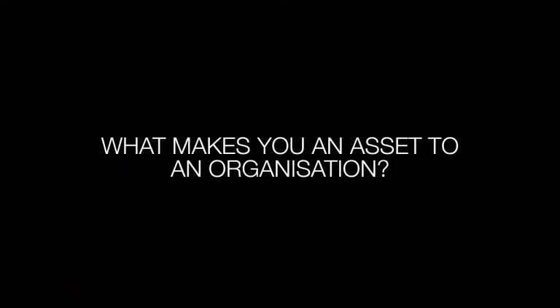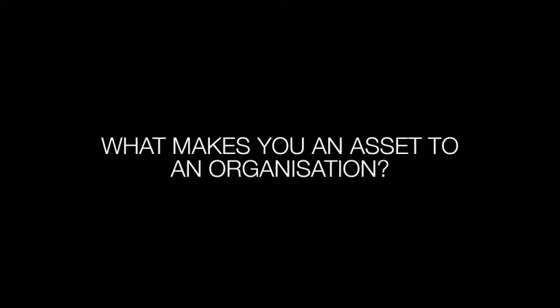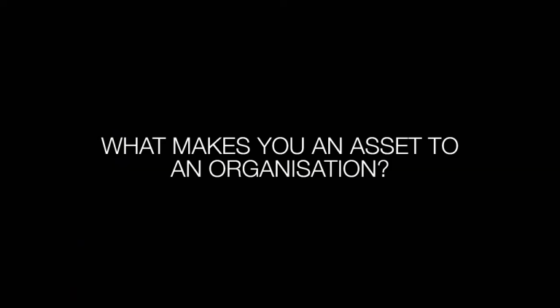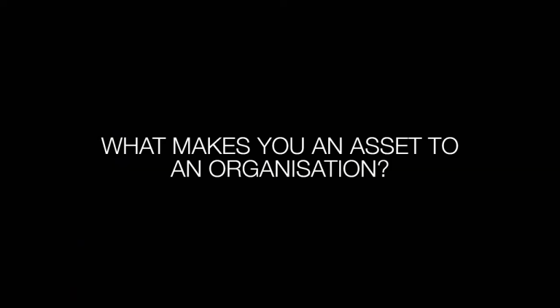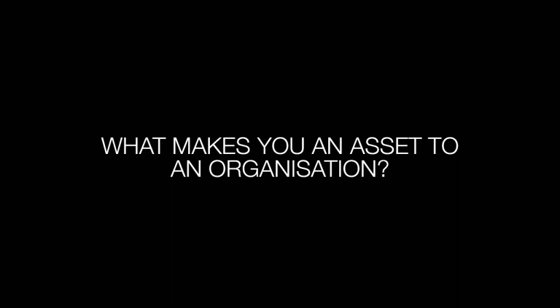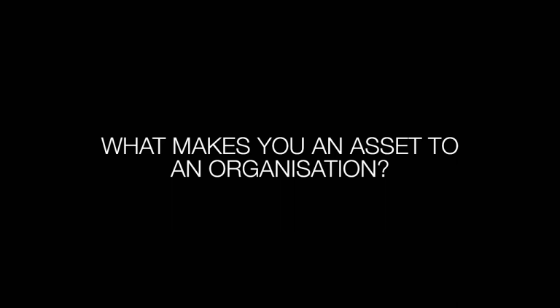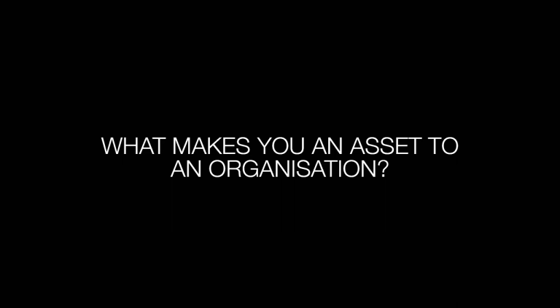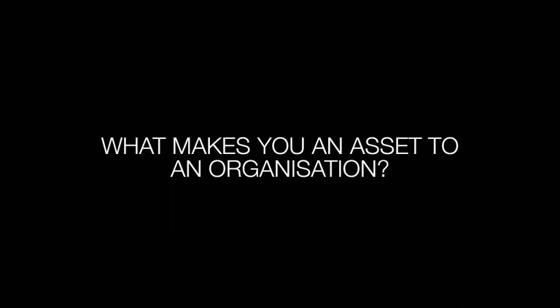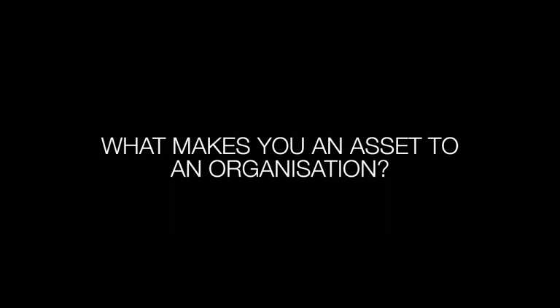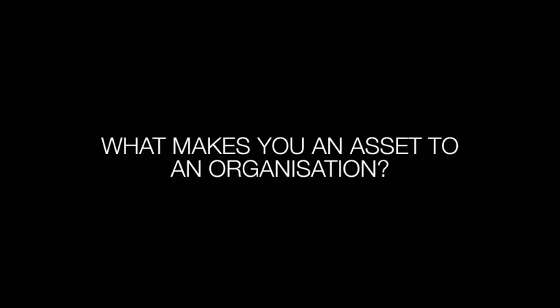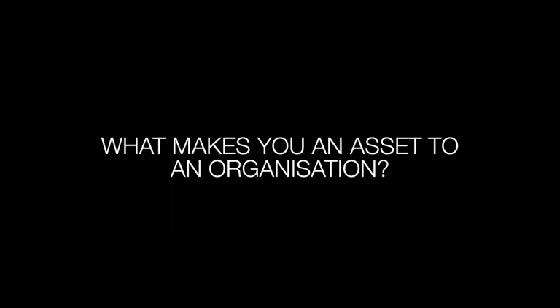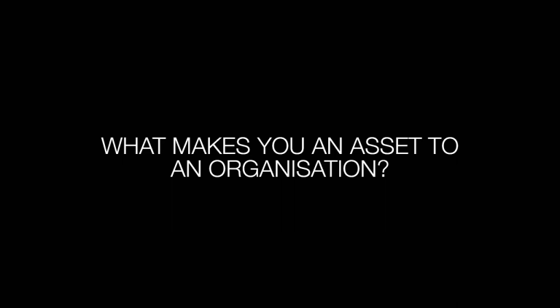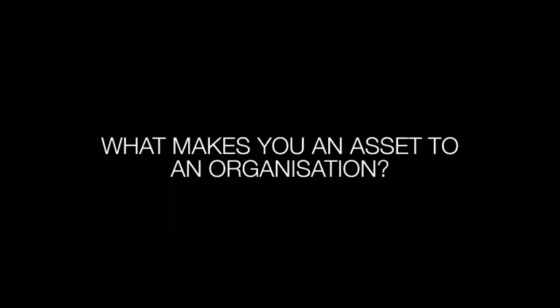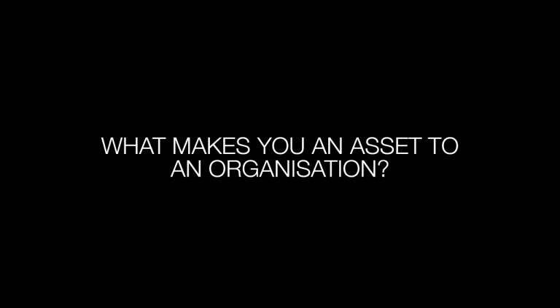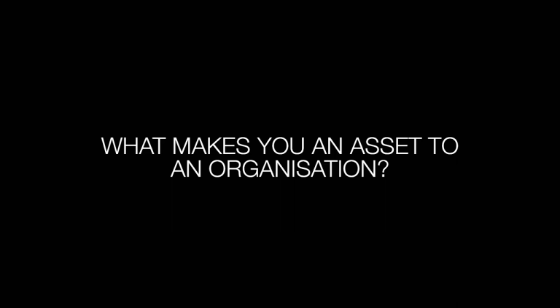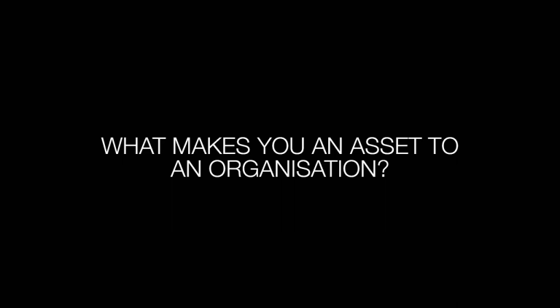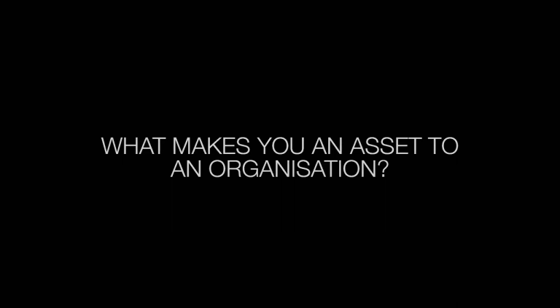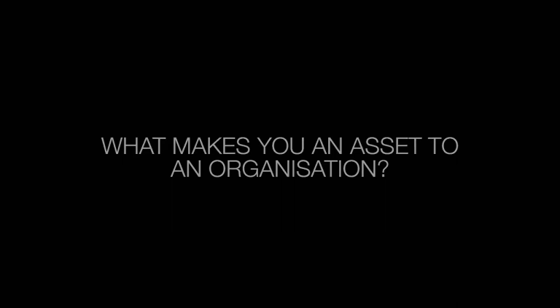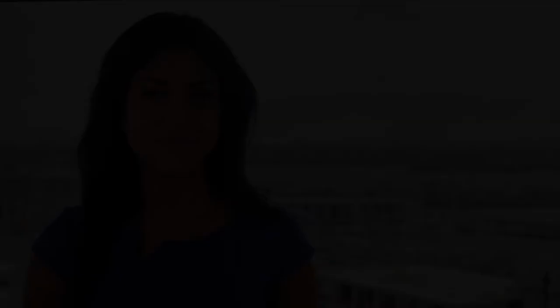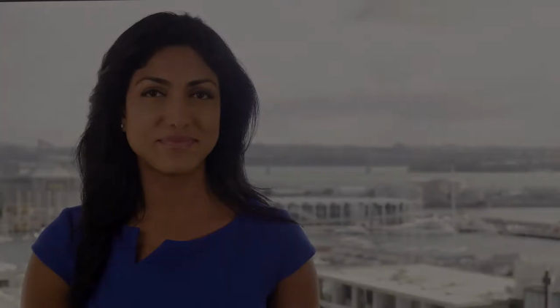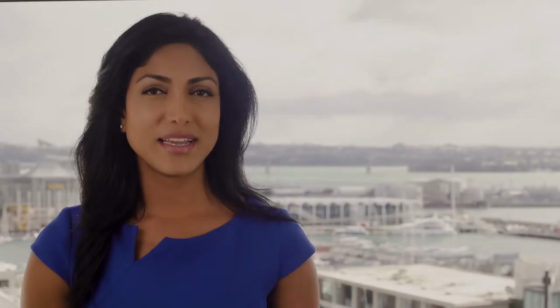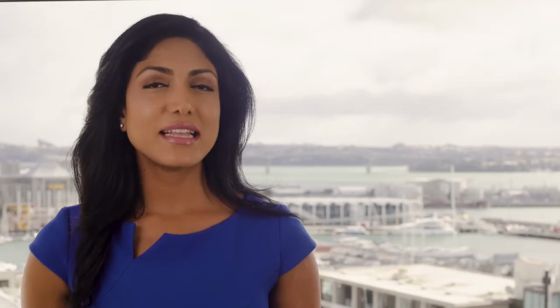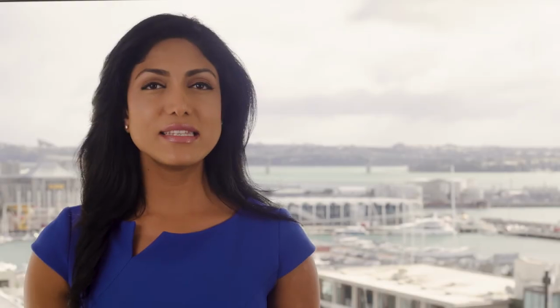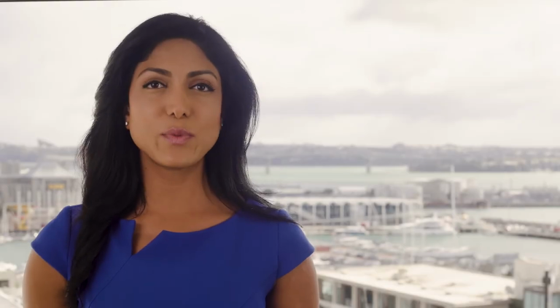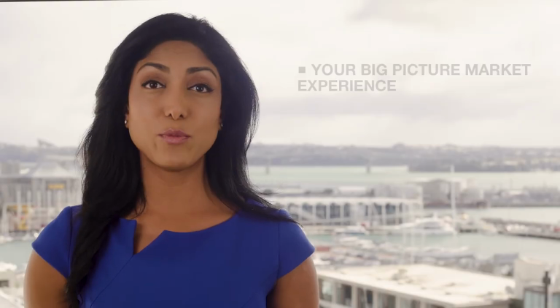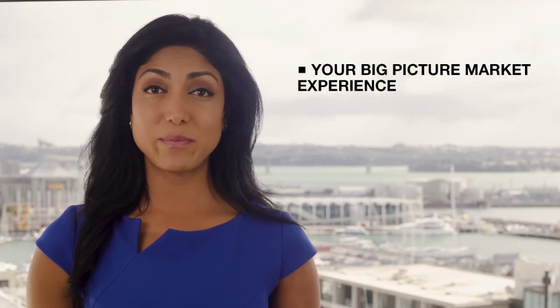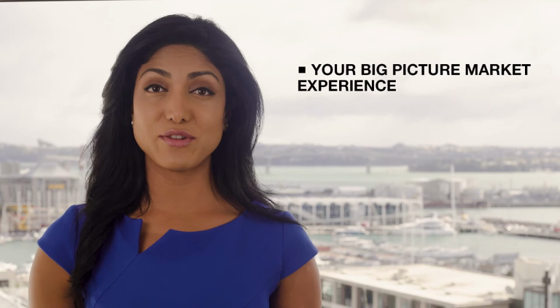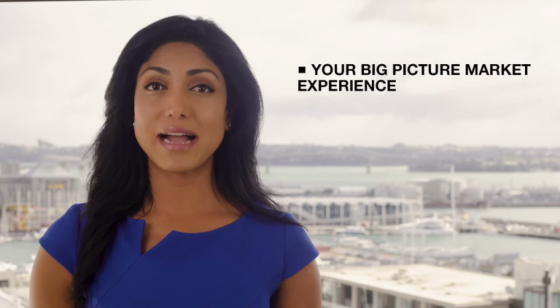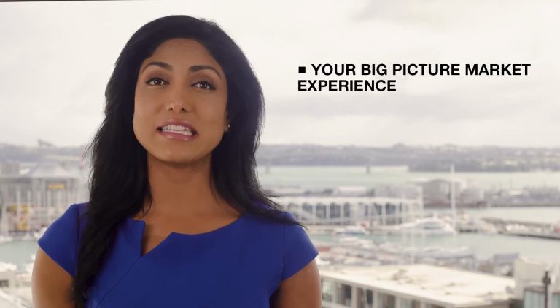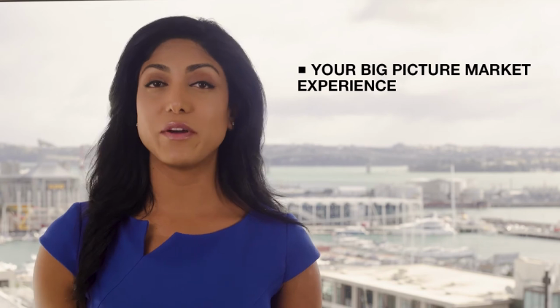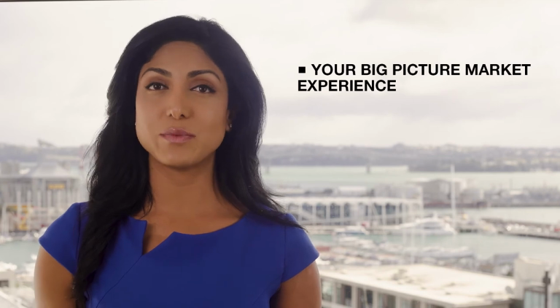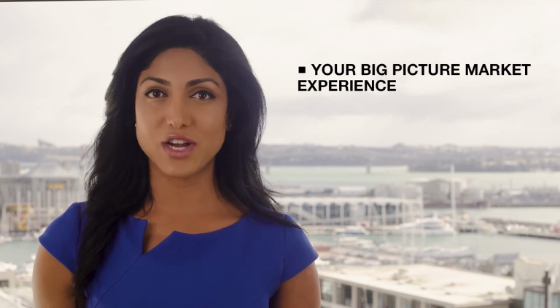What have you gained from your recent experience that makes you an asset to an organisation? This is where your big picture market experience will shine.